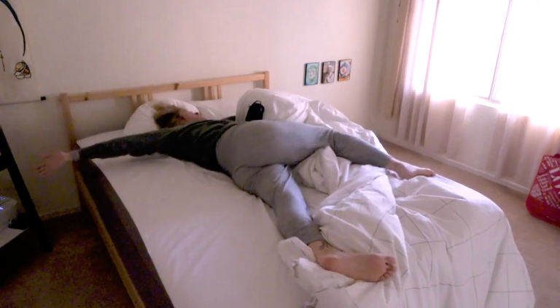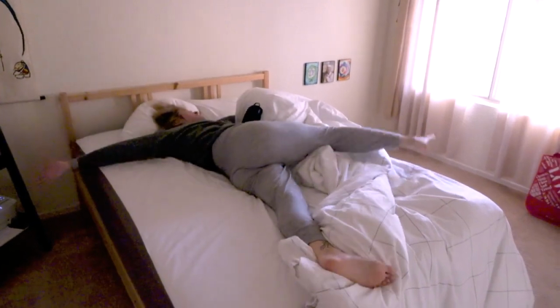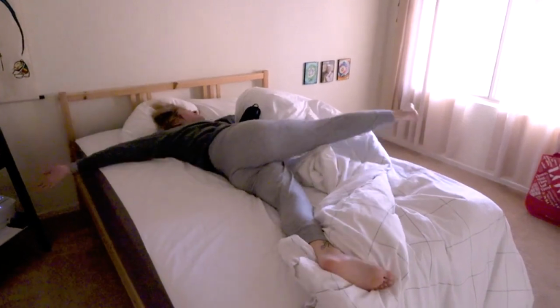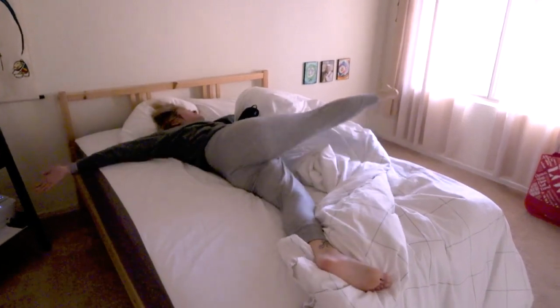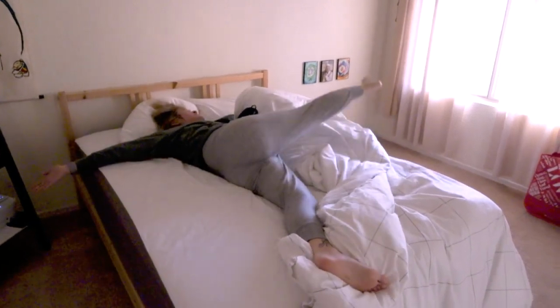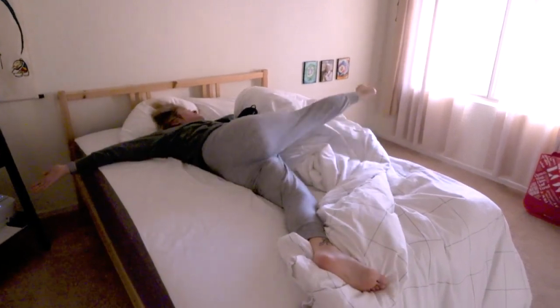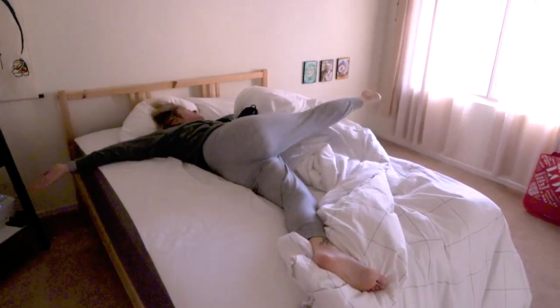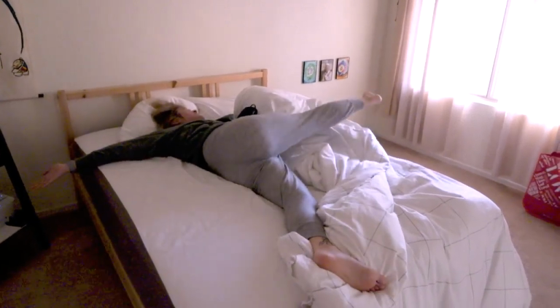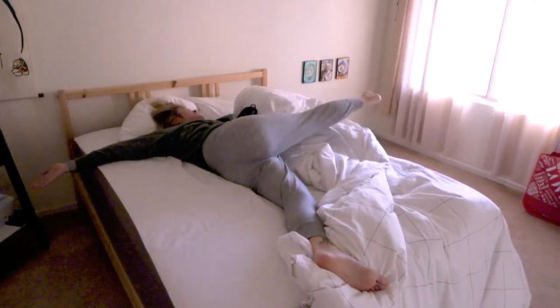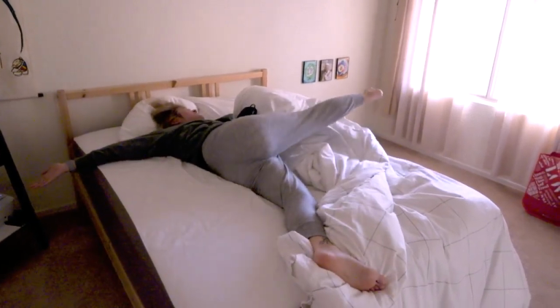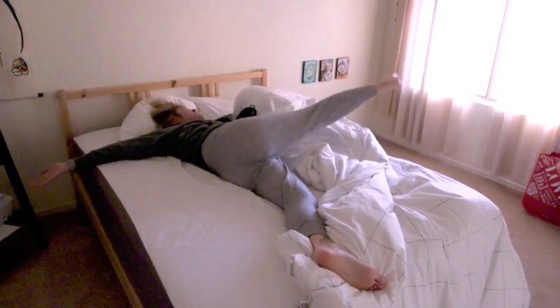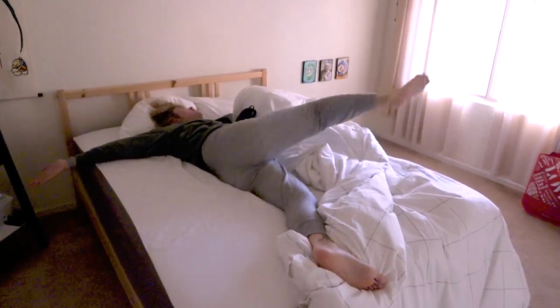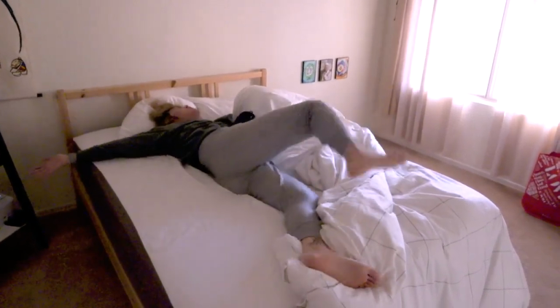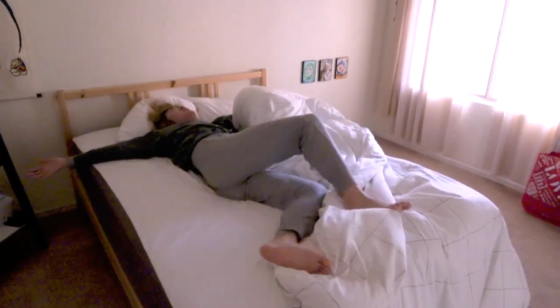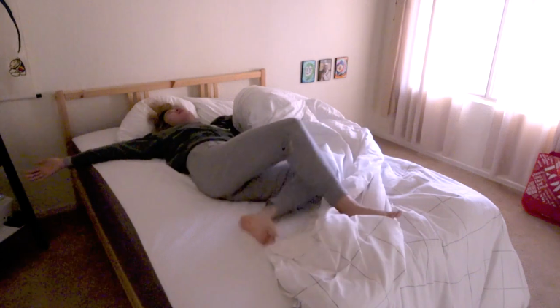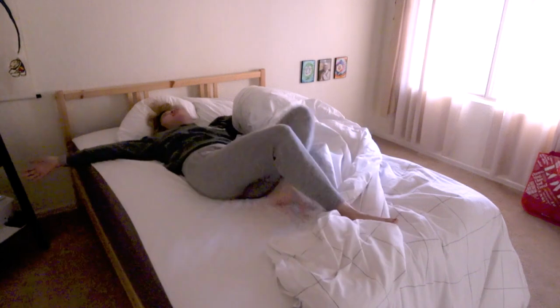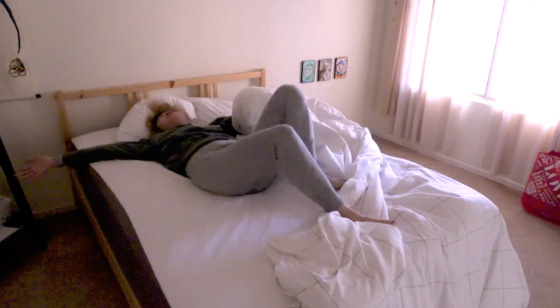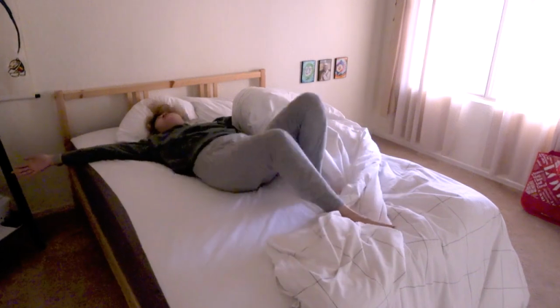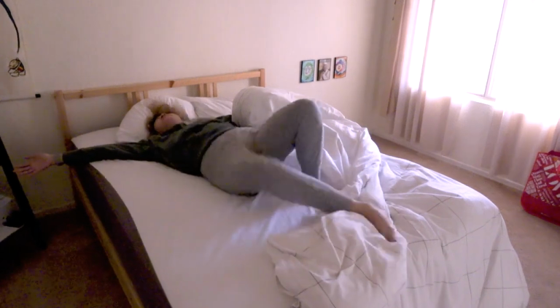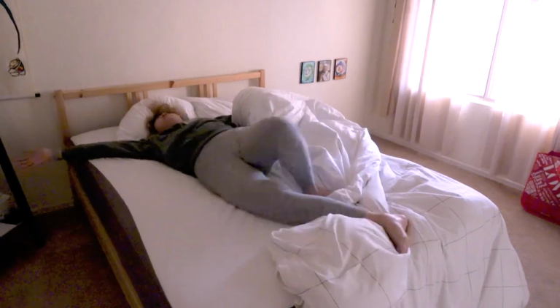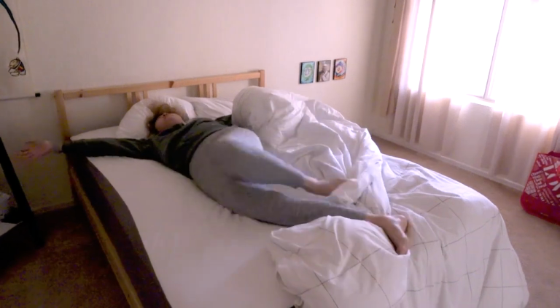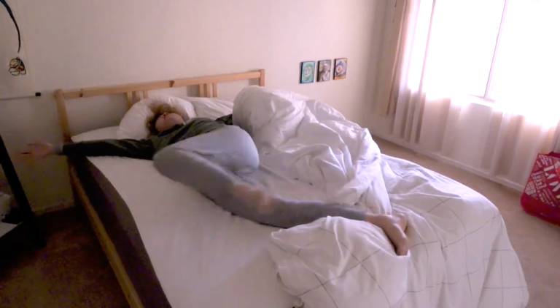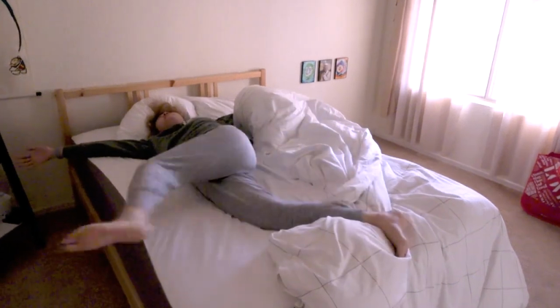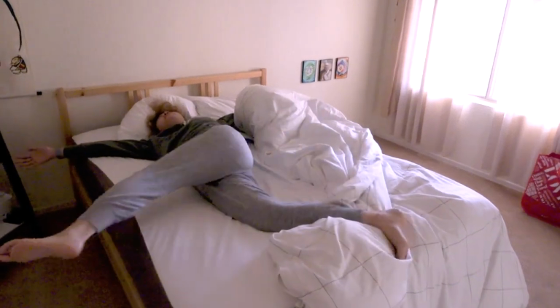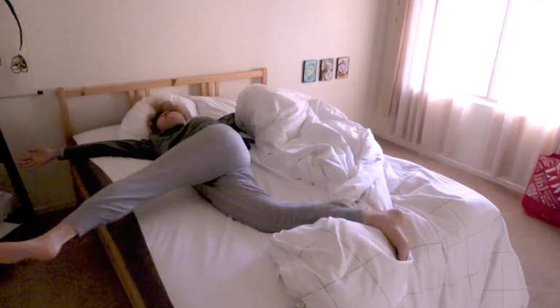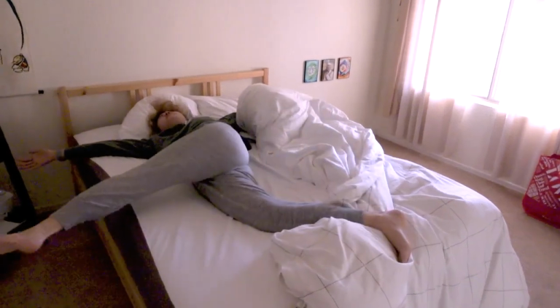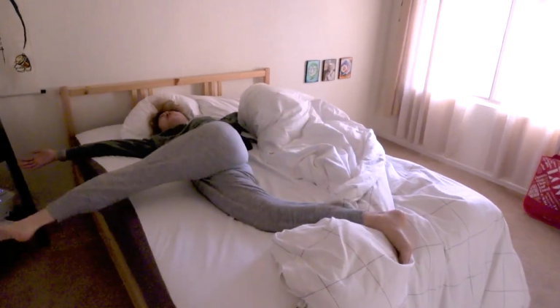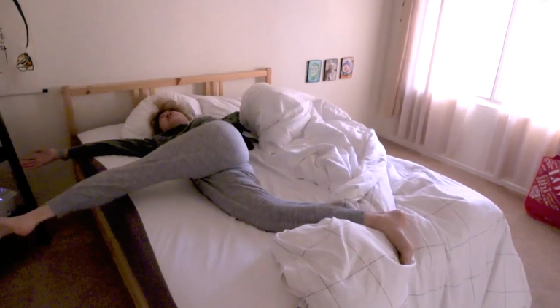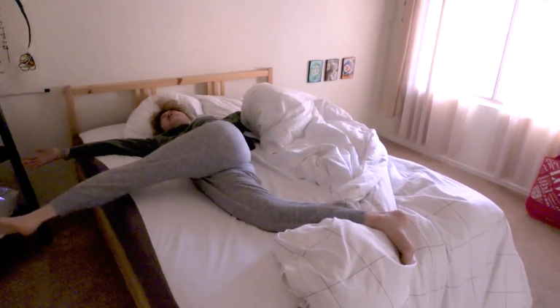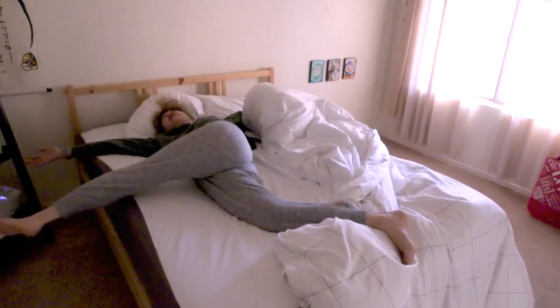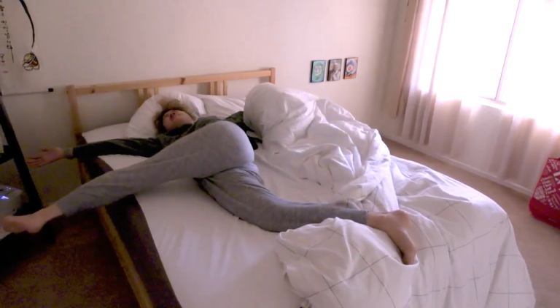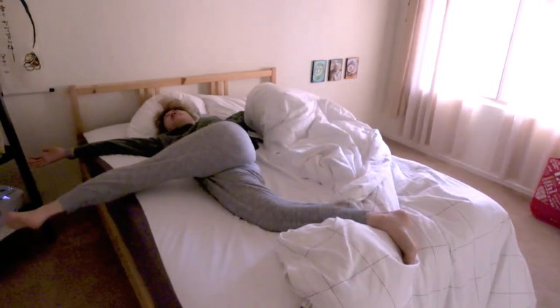Stretching. That one felt good. Switch to the other side and stretch.